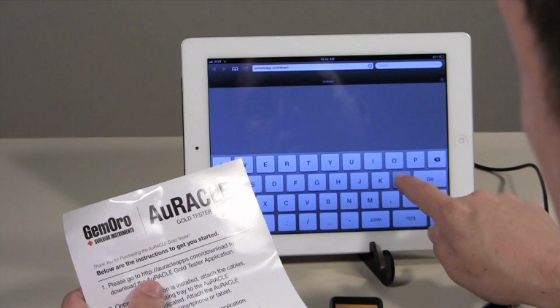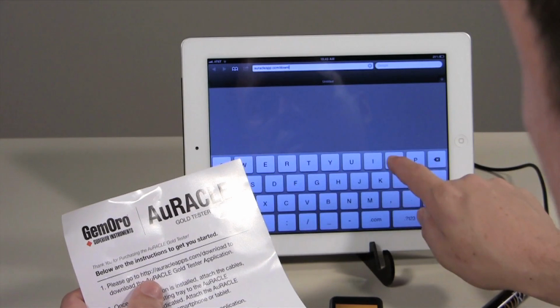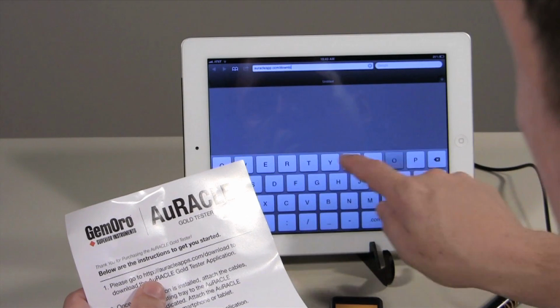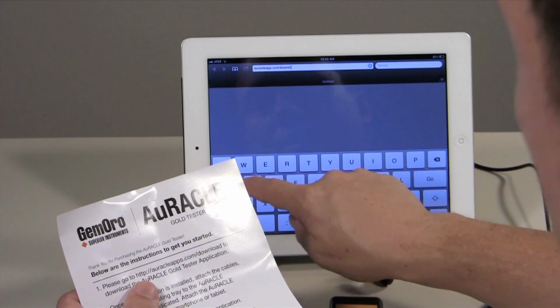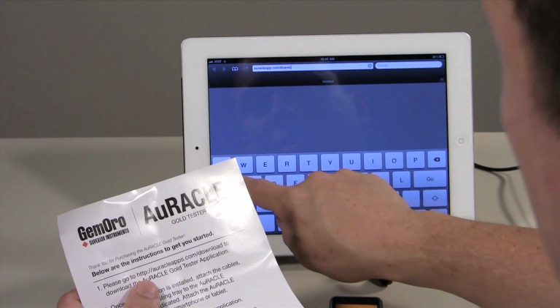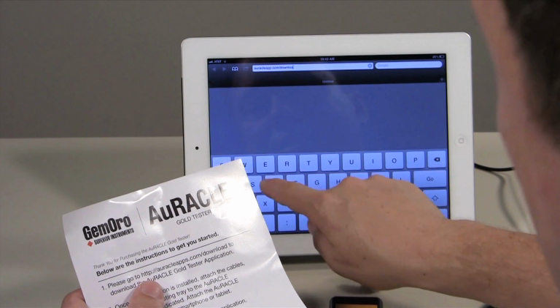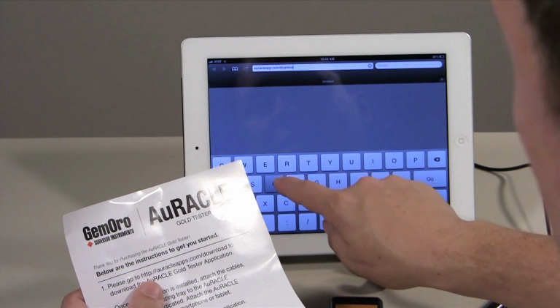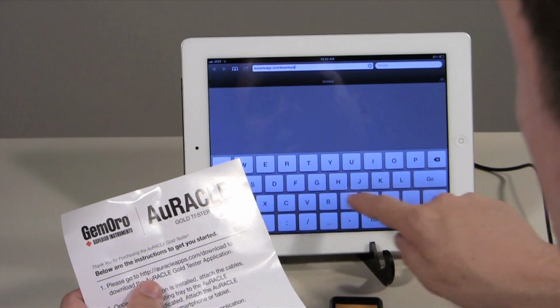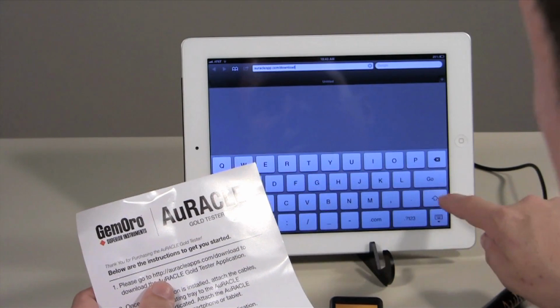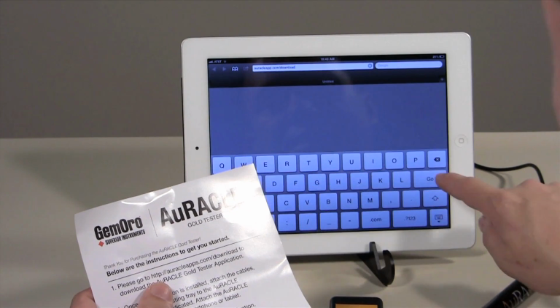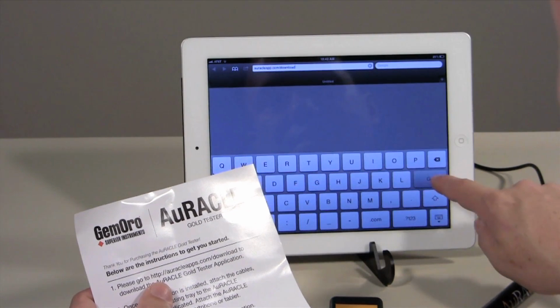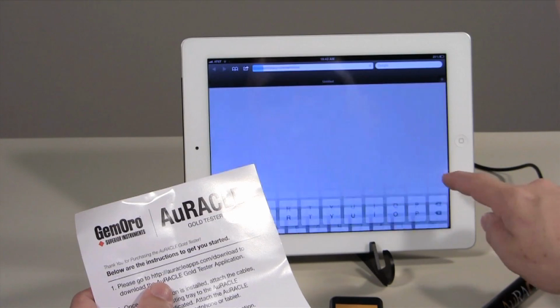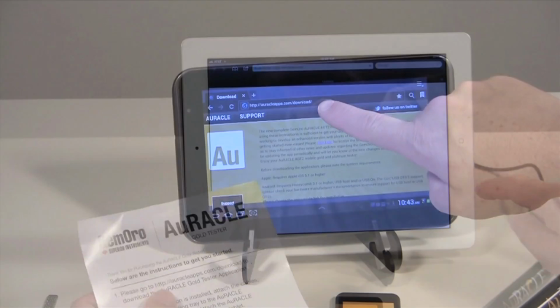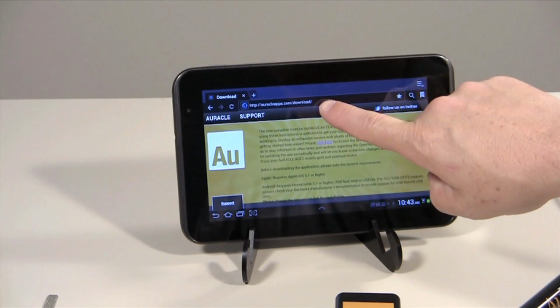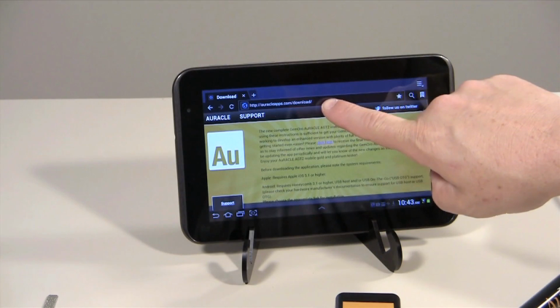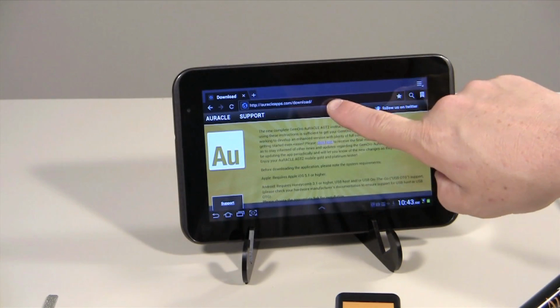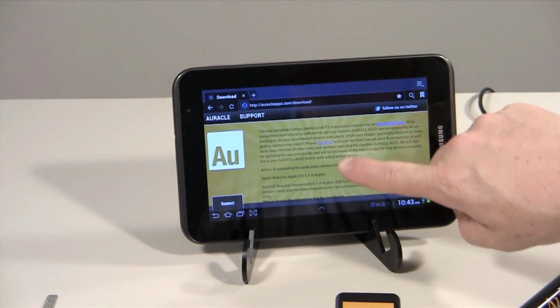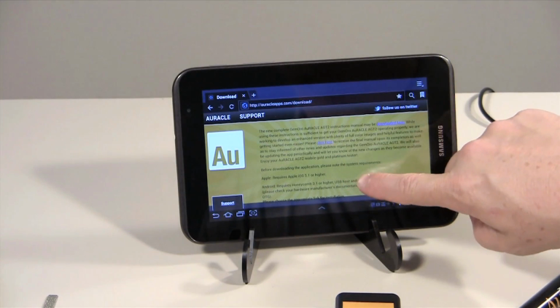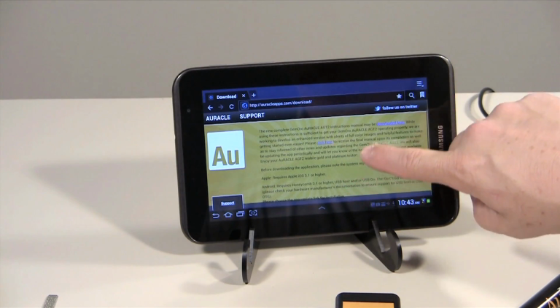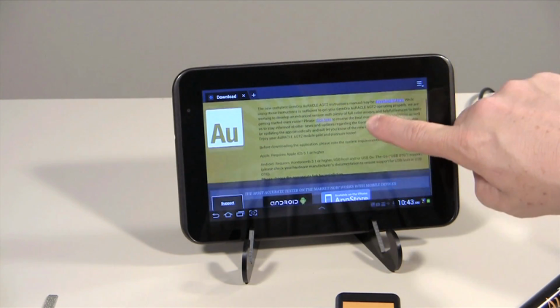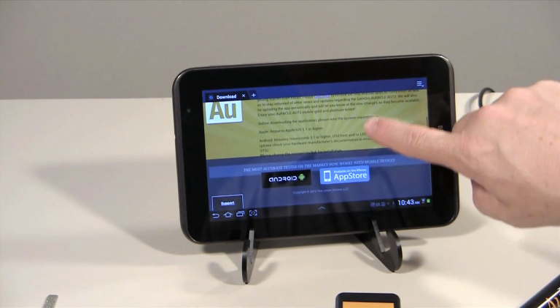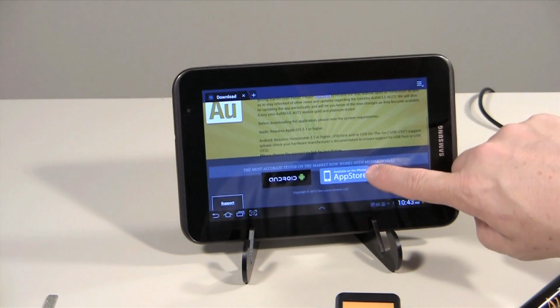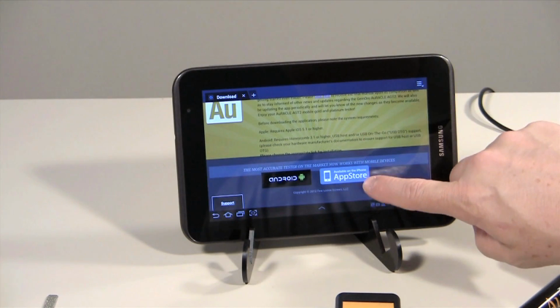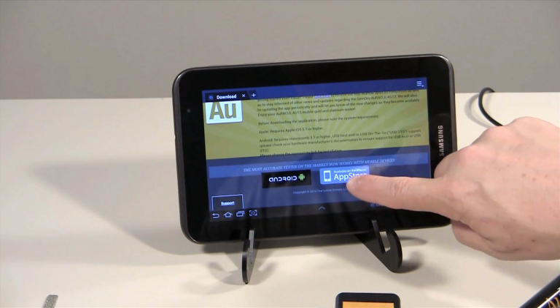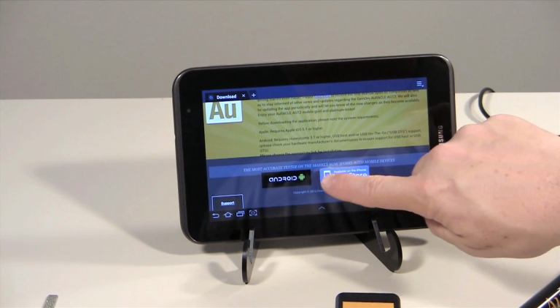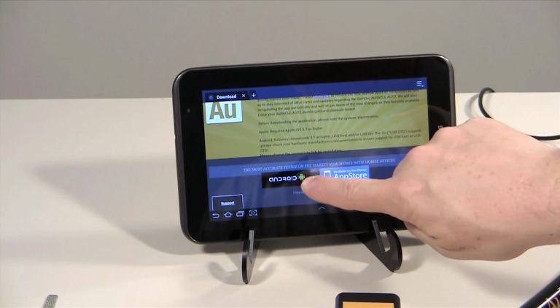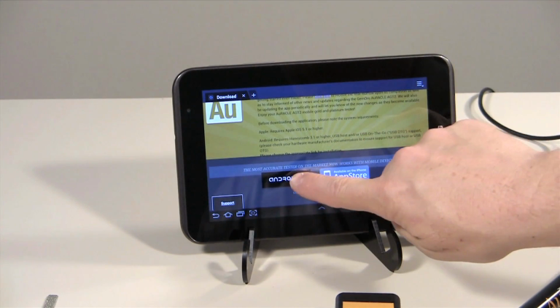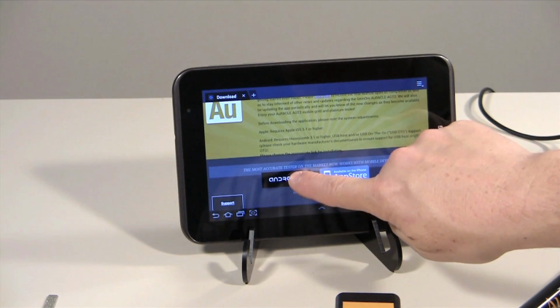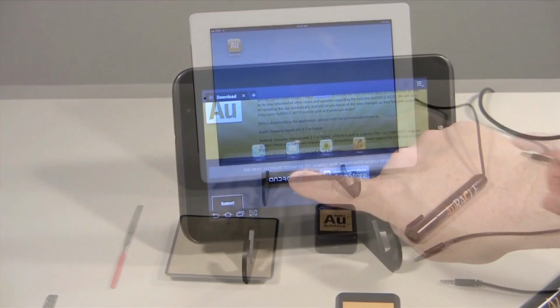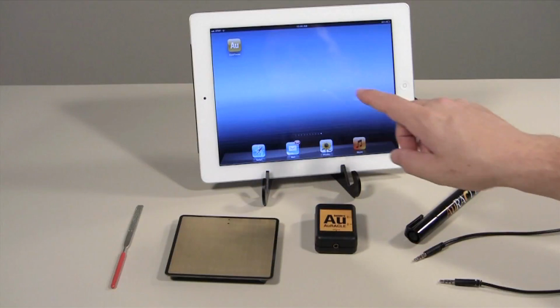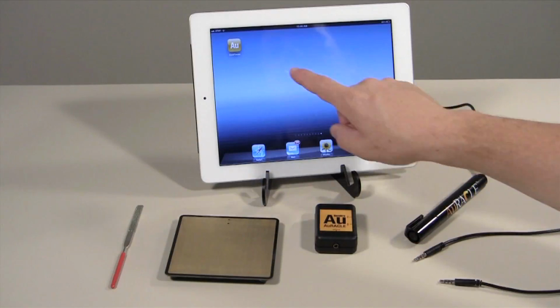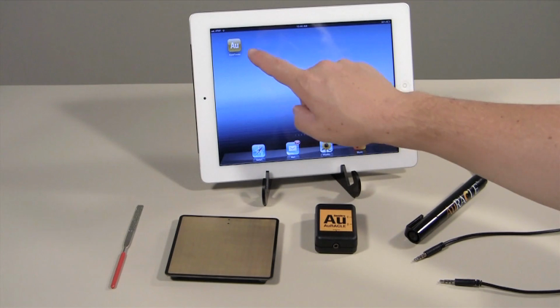When you have verified the operating system of your mobile device, download the AGT2 app and launch it.